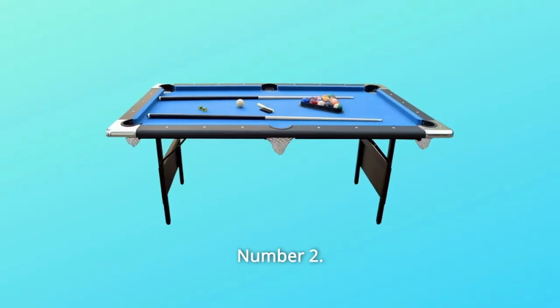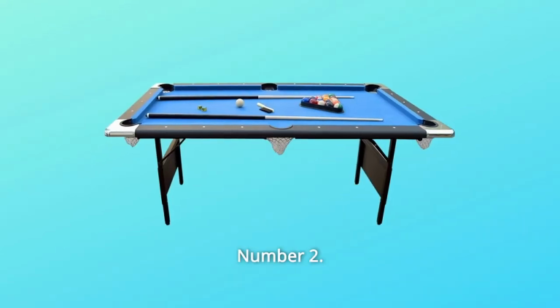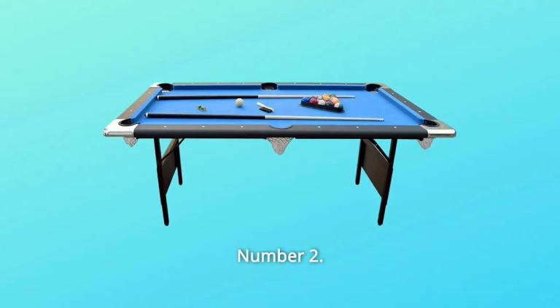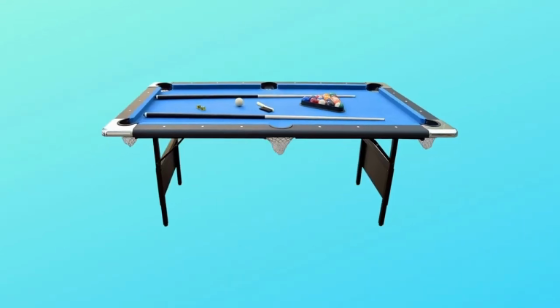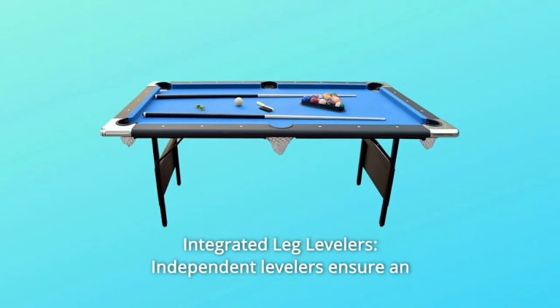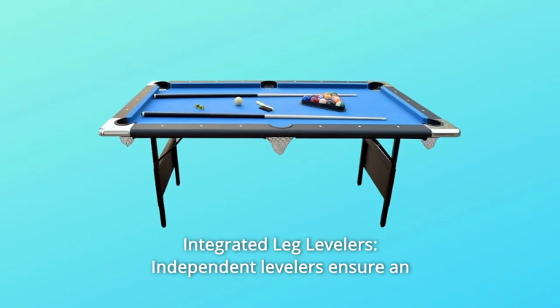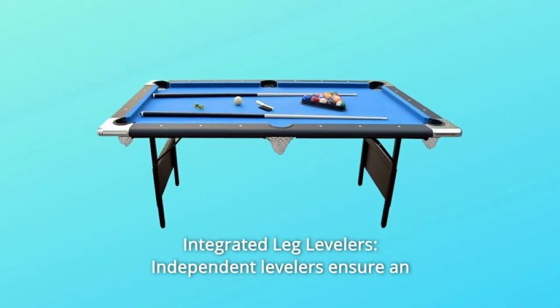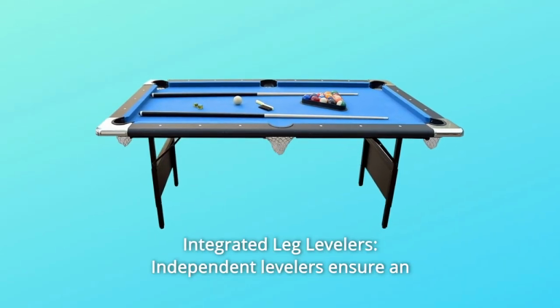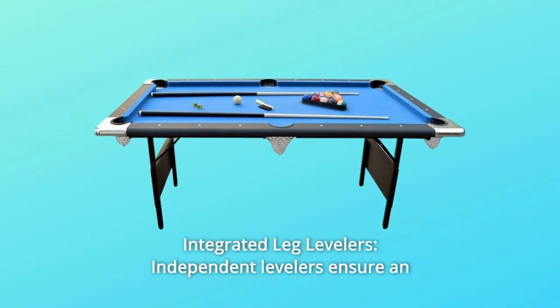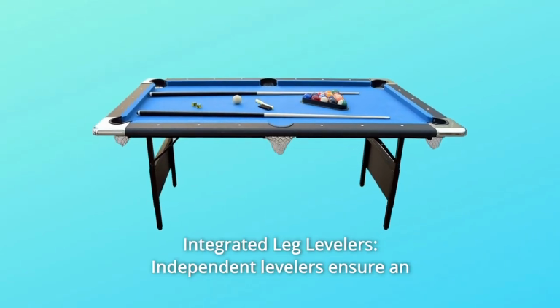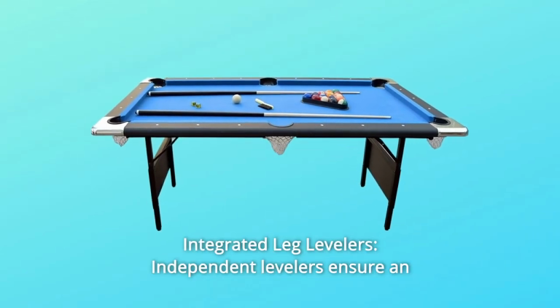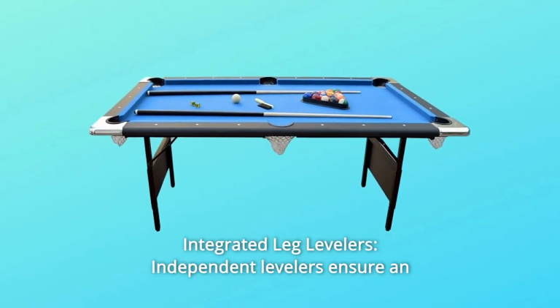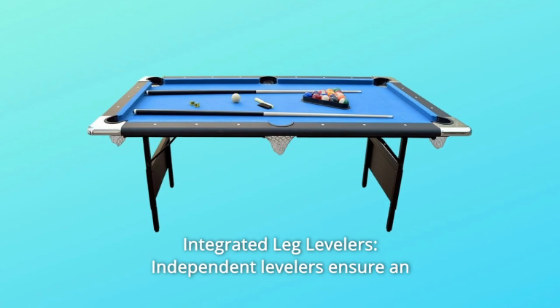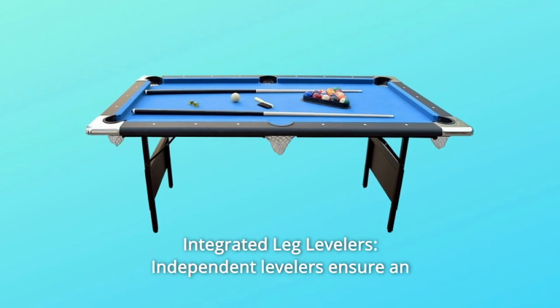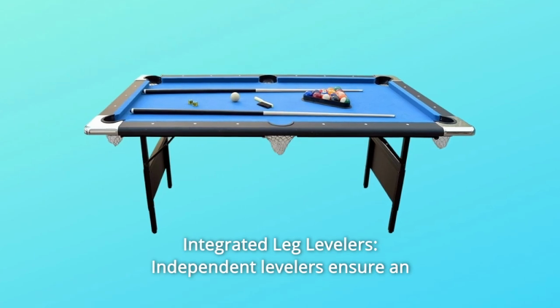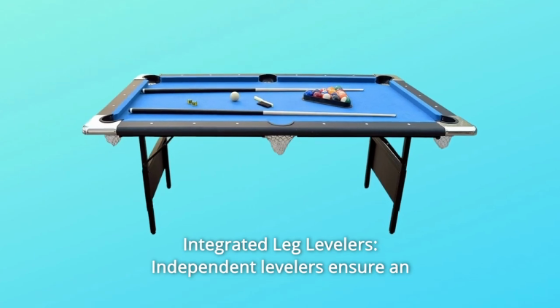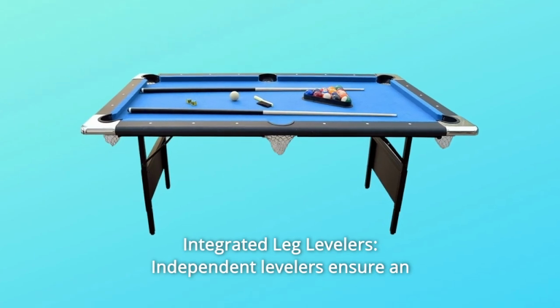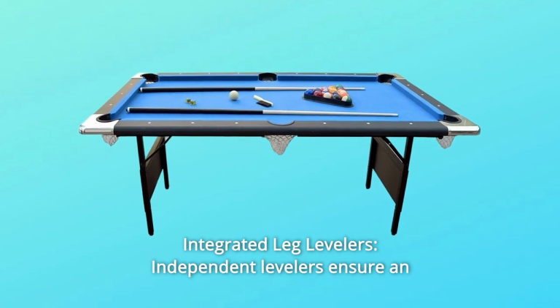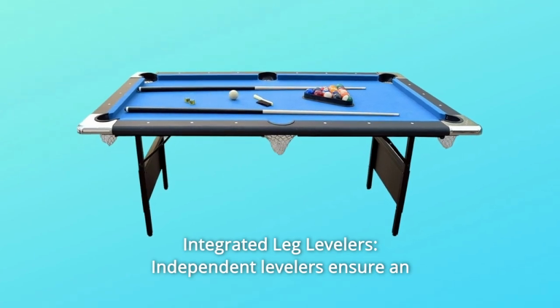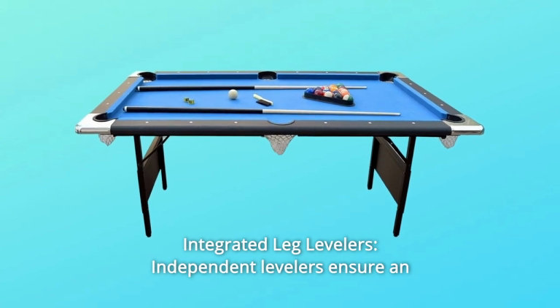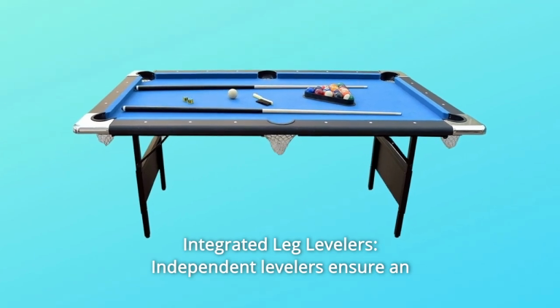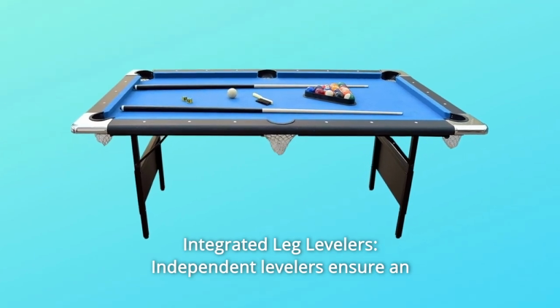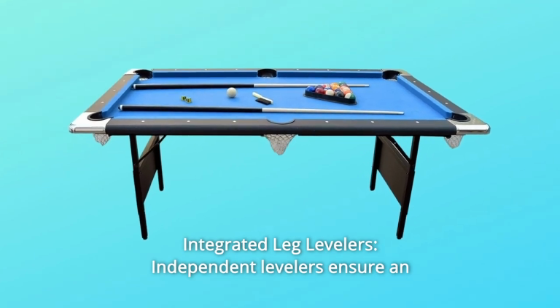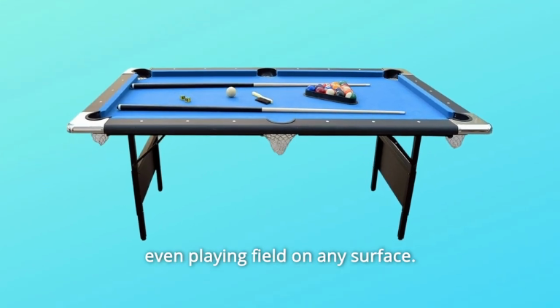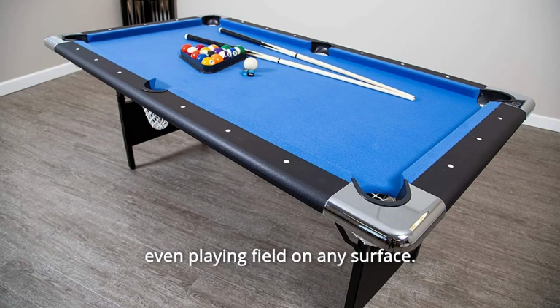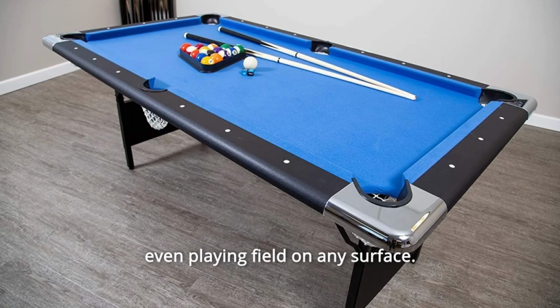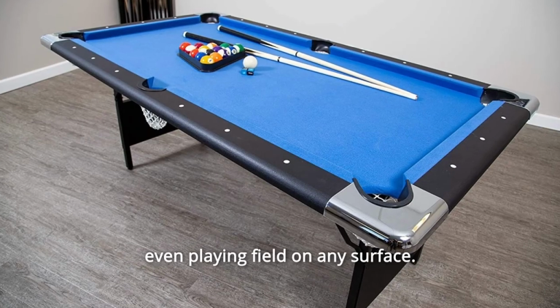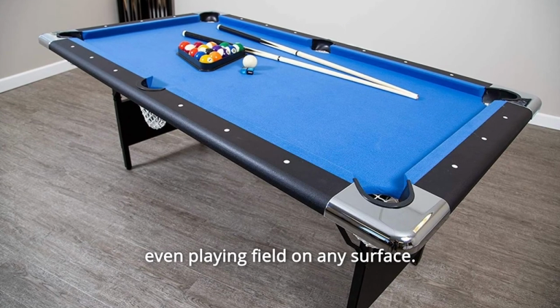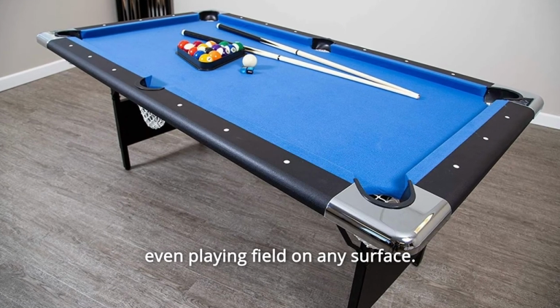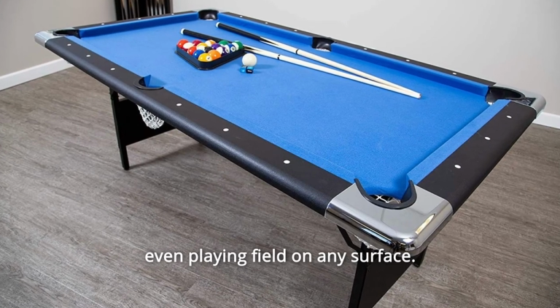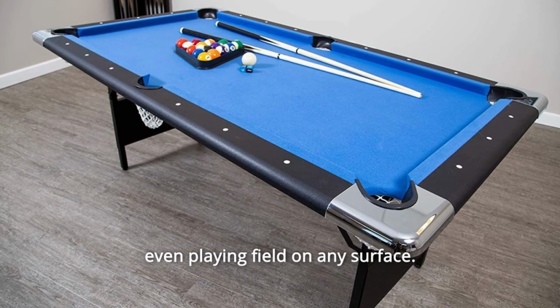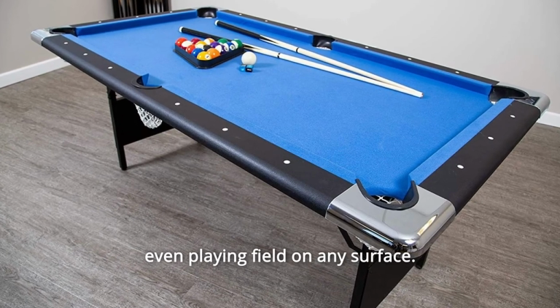Number 2: Integrated Leg Levelers. Independent levelers ensure an even playing field on any surface.